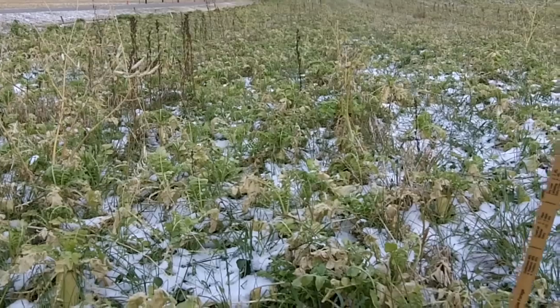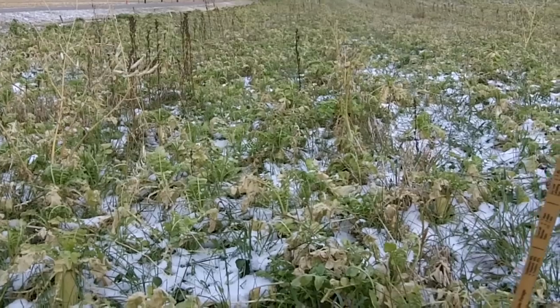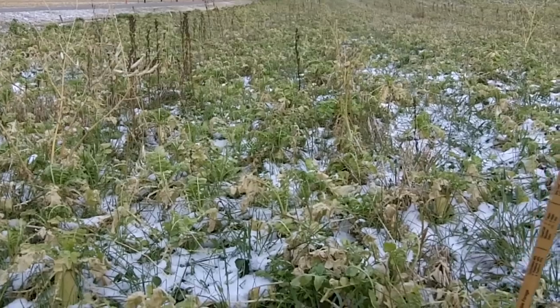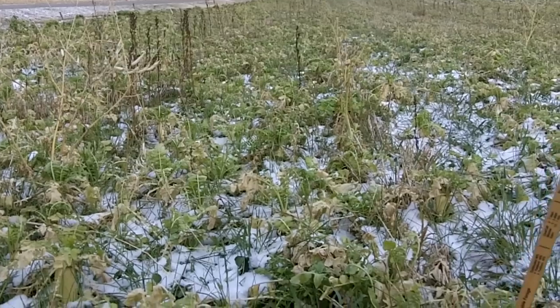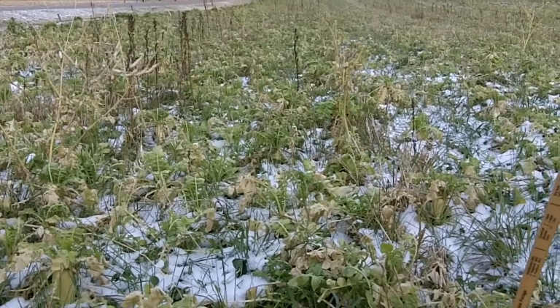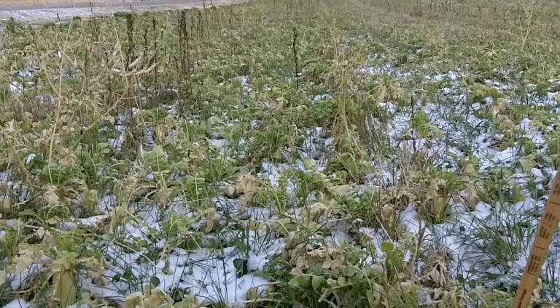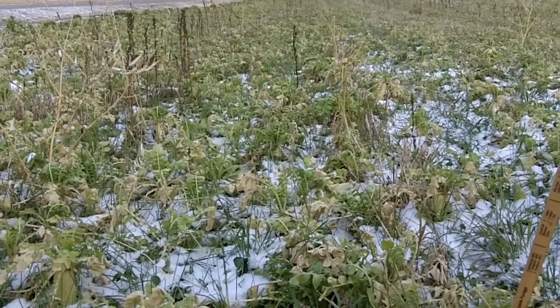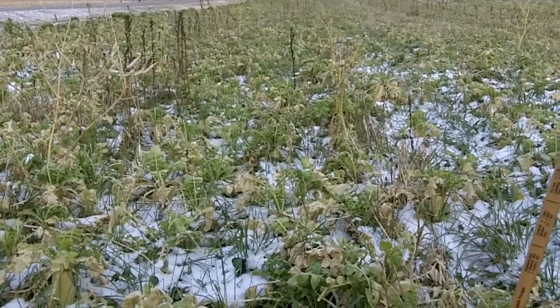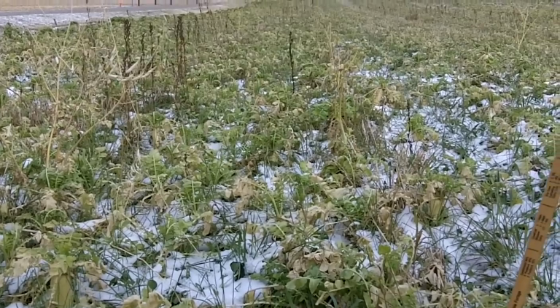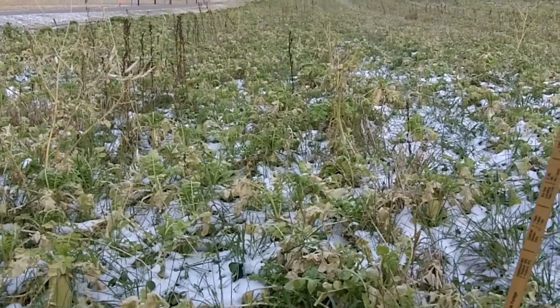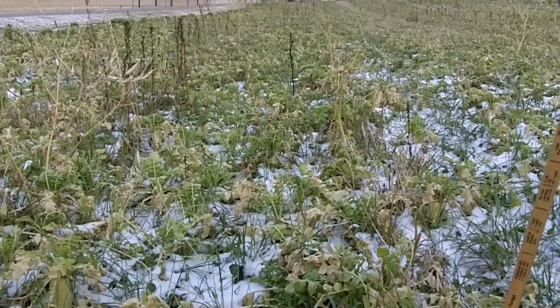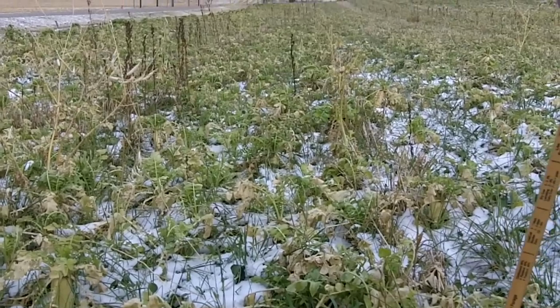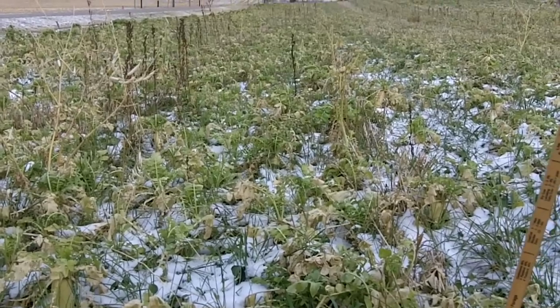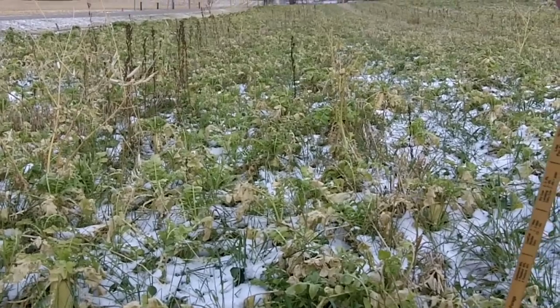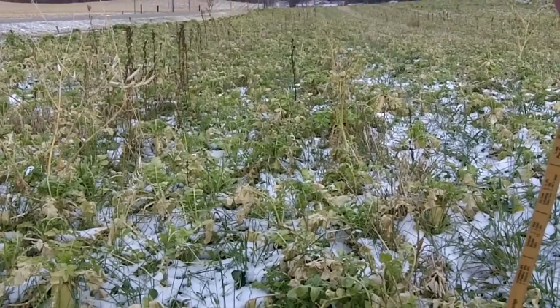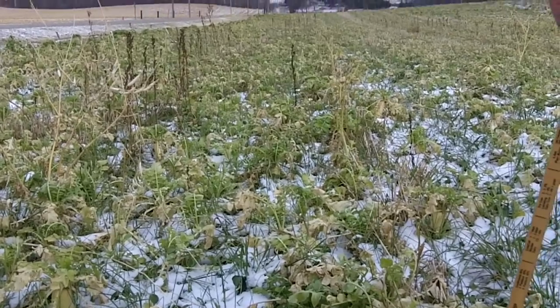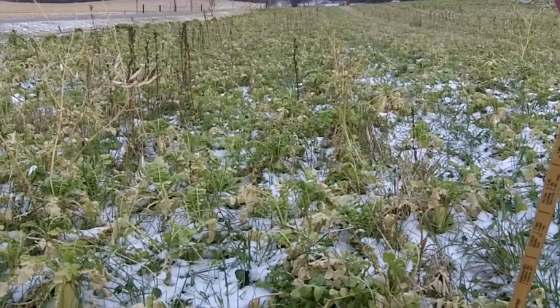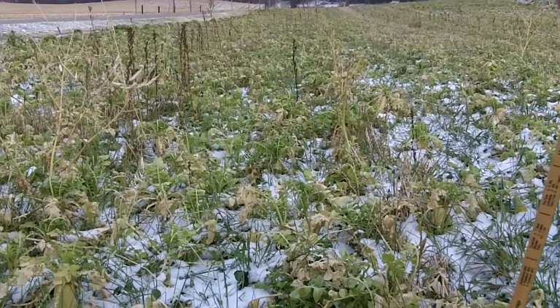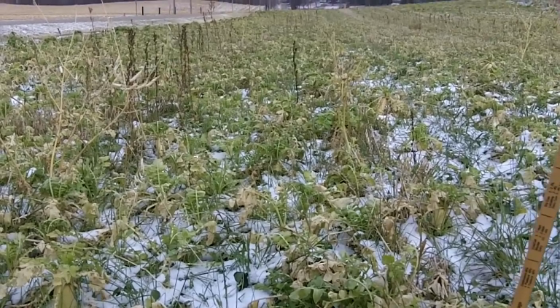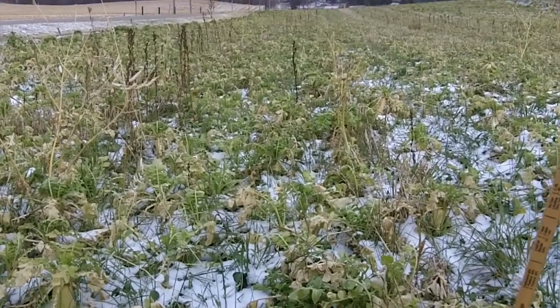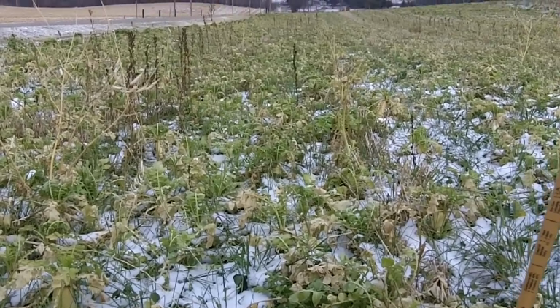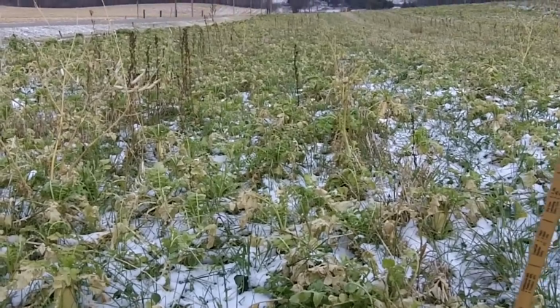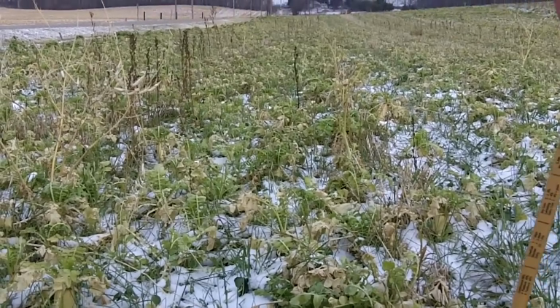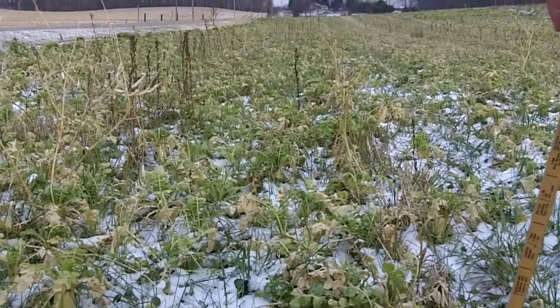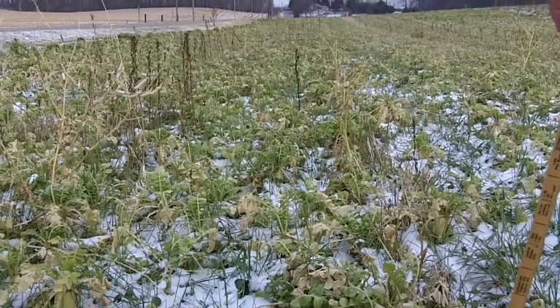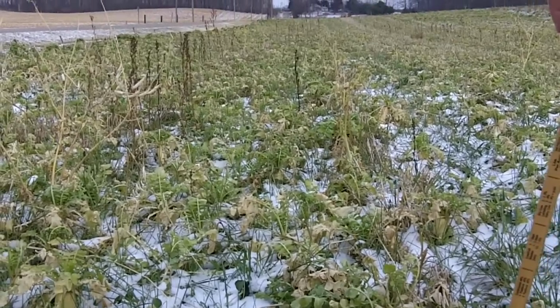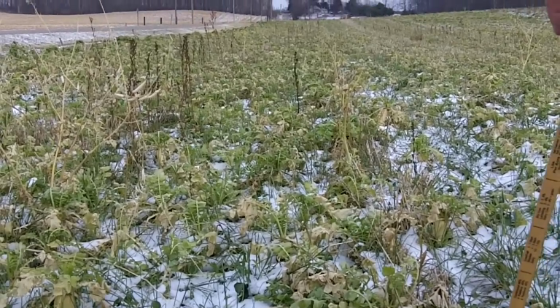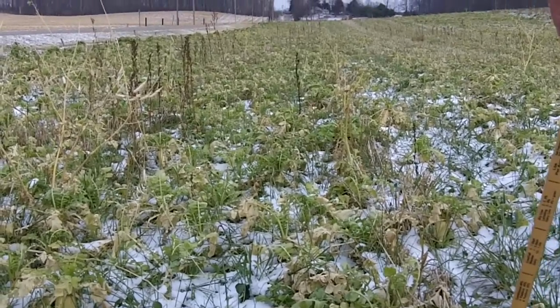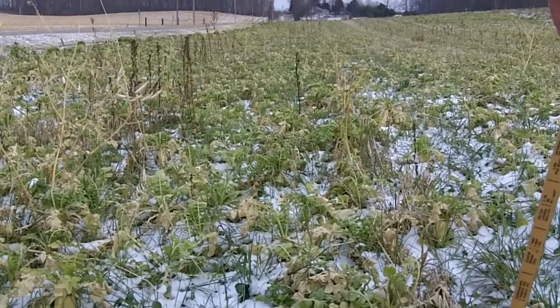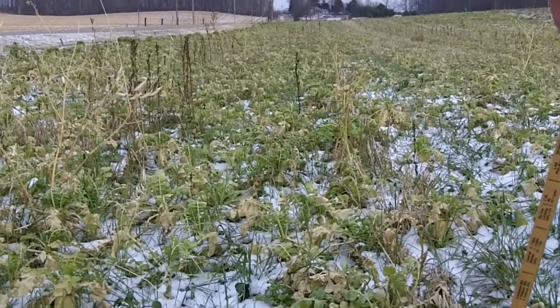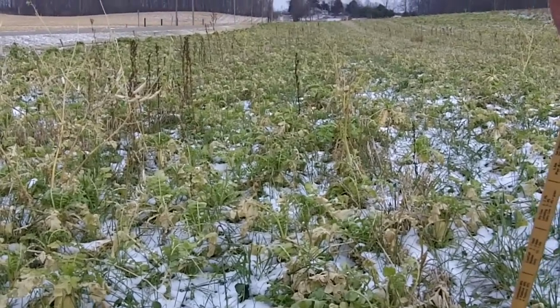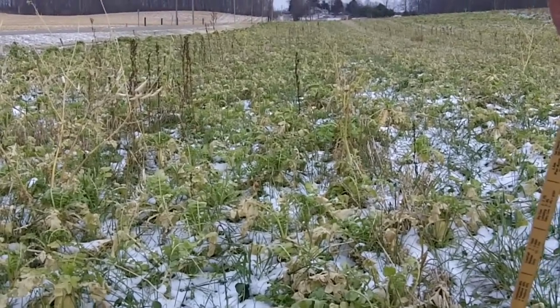Again, Dave Robinson with PlantCoverCrops.com, Northeastern Indiana on December 2nd, 2010.